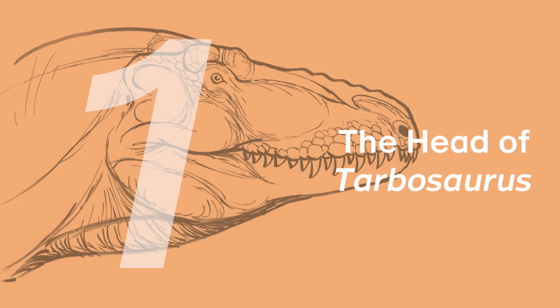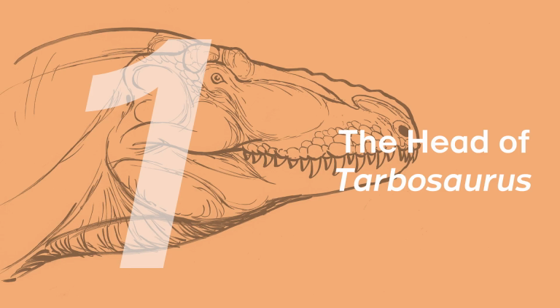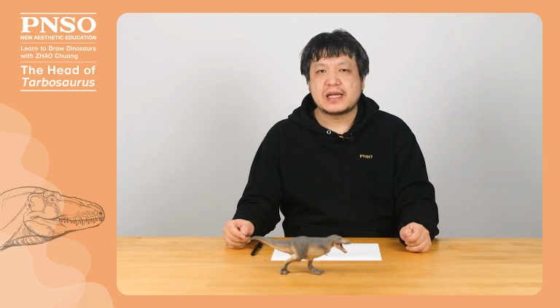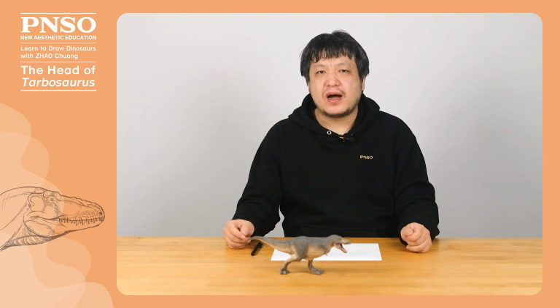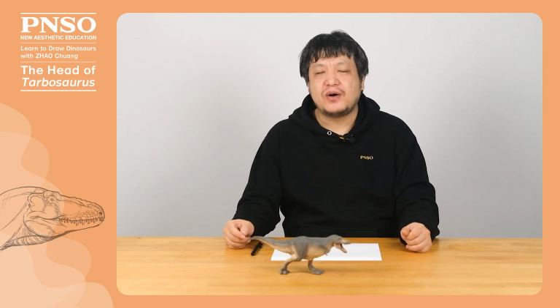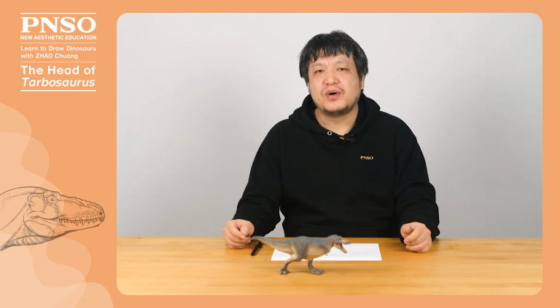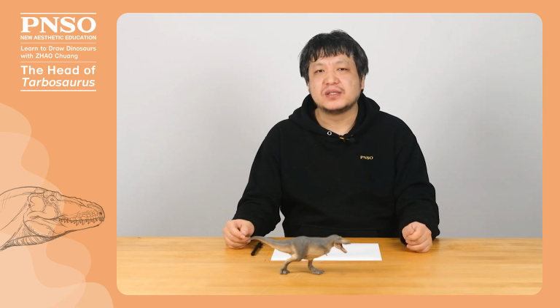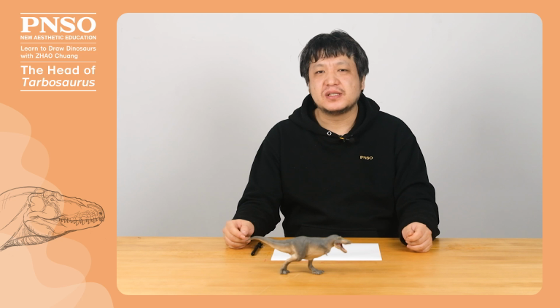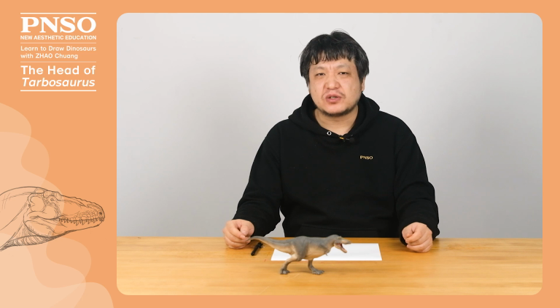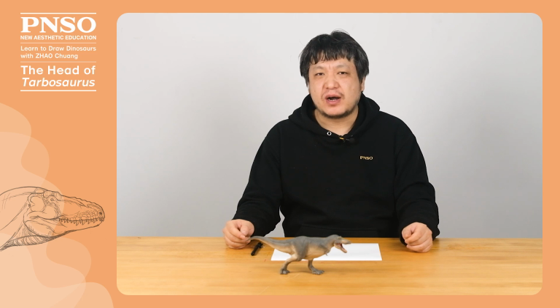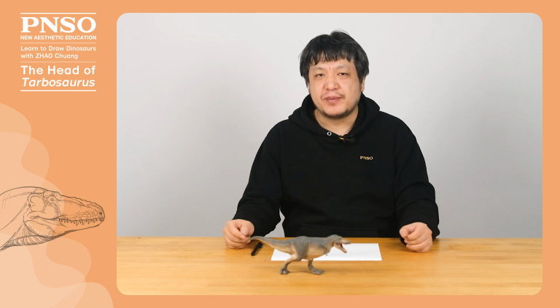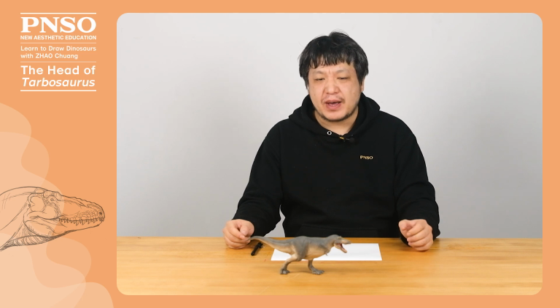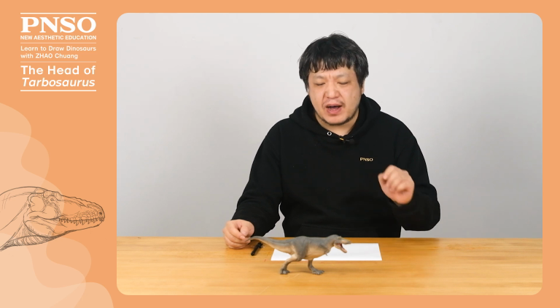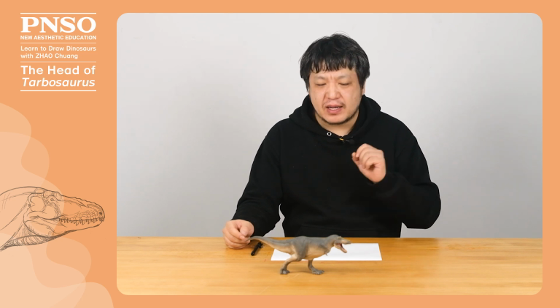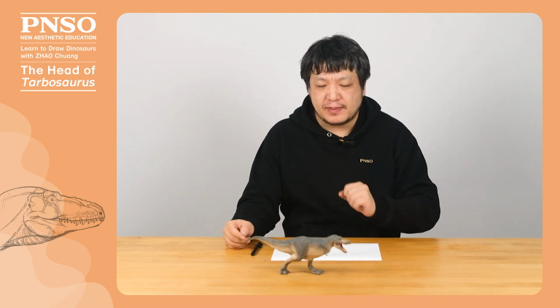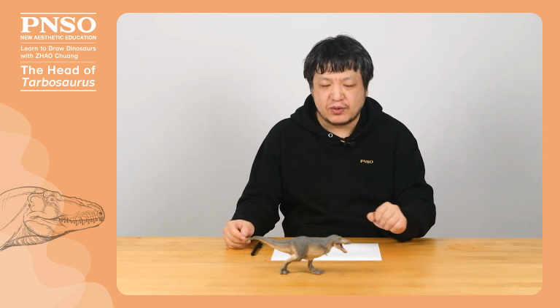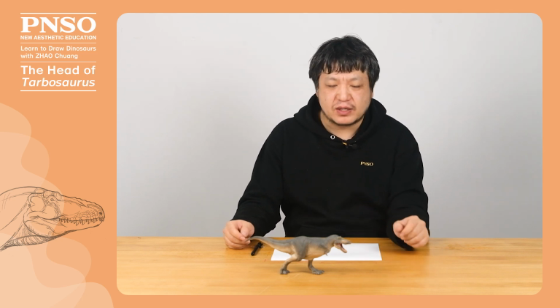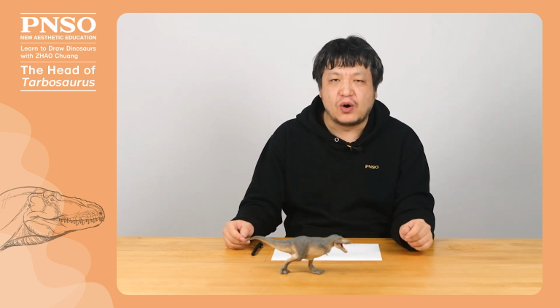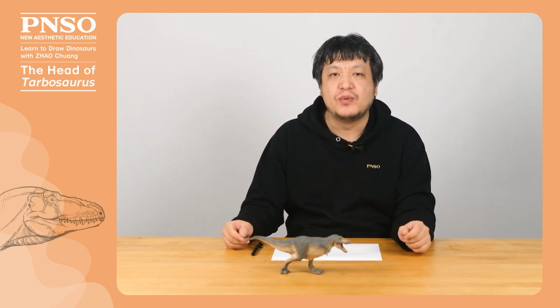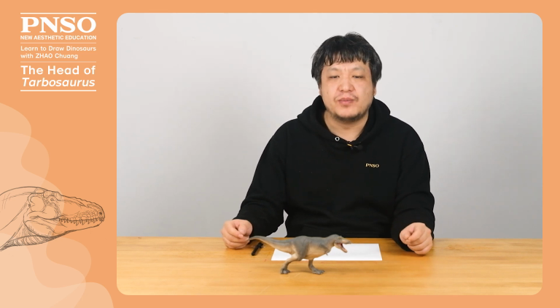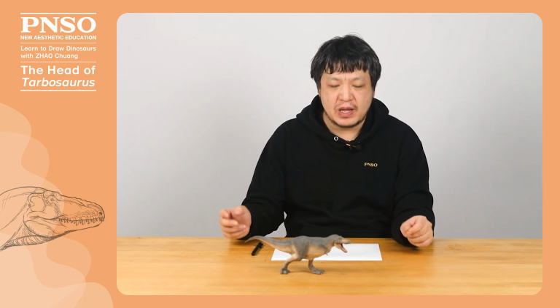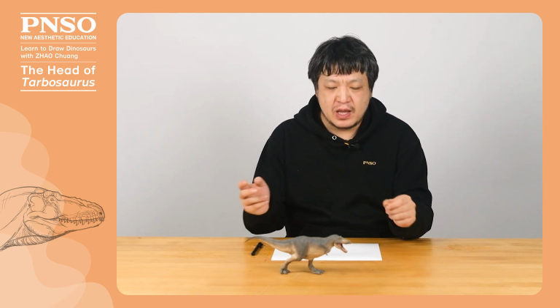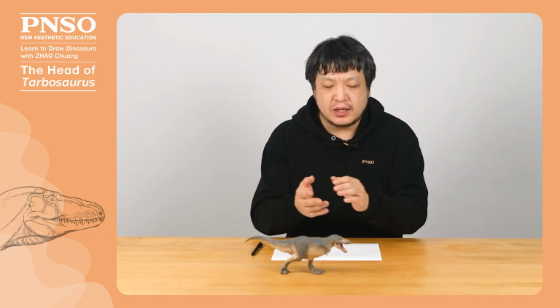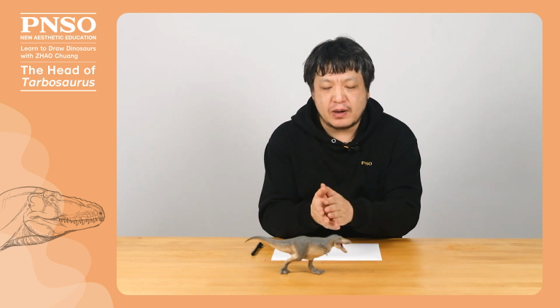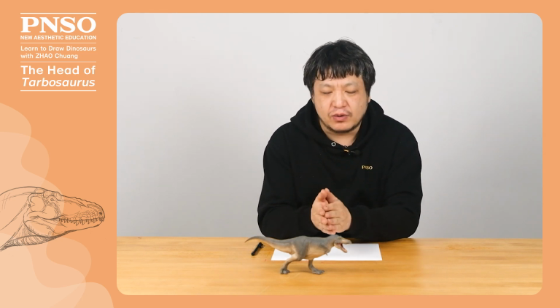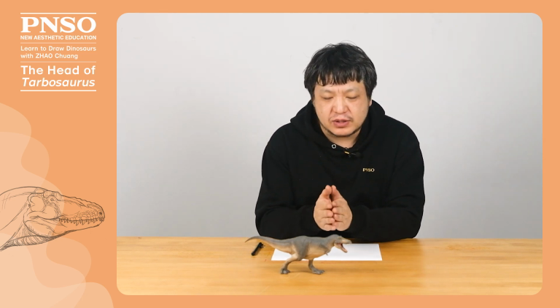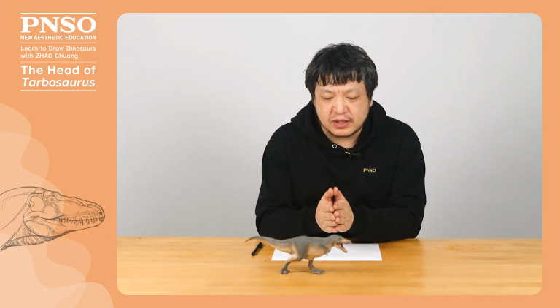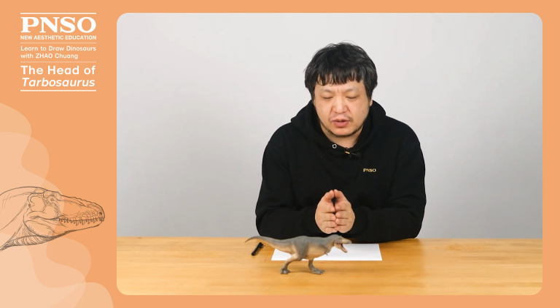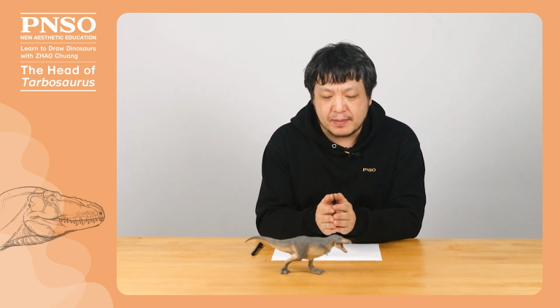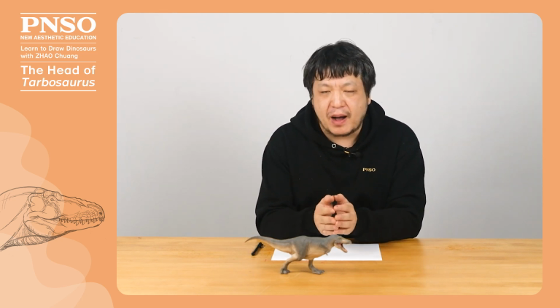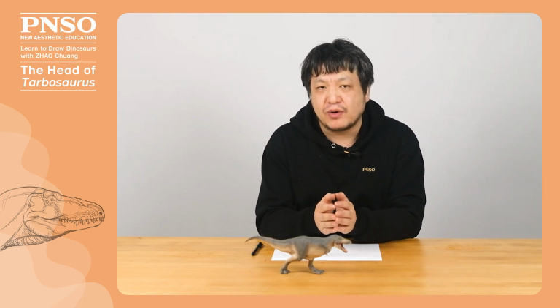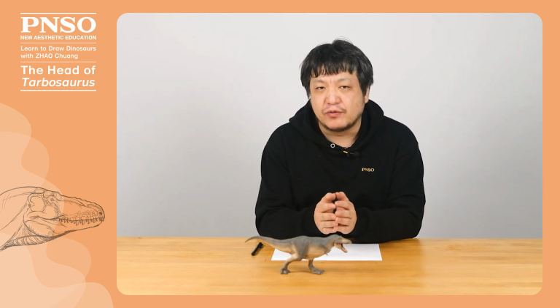Hello, everyone. I'm Zhao Chuan. Today, let's draw the head of Tarbosaurus.